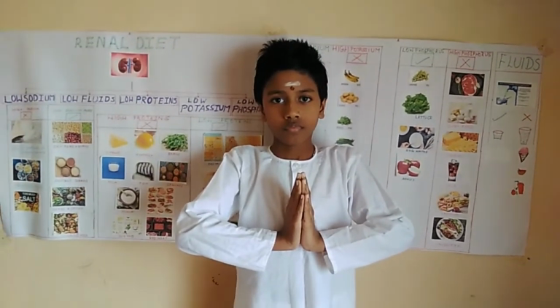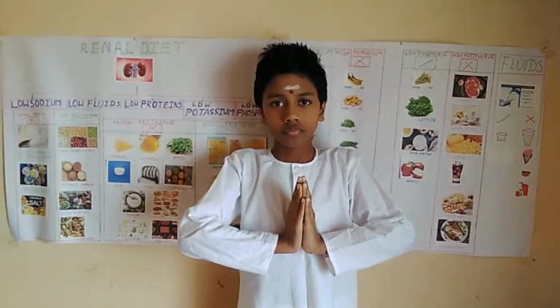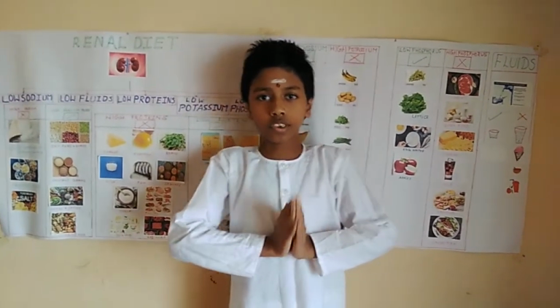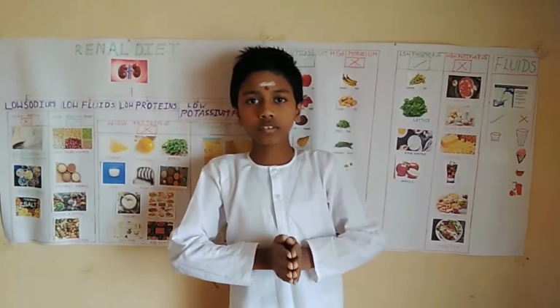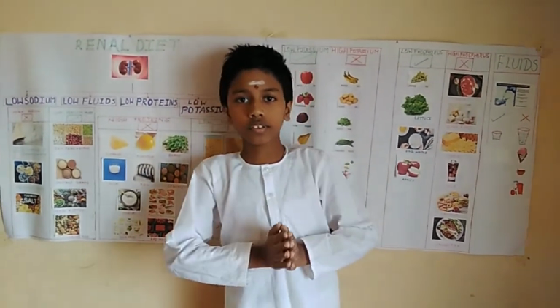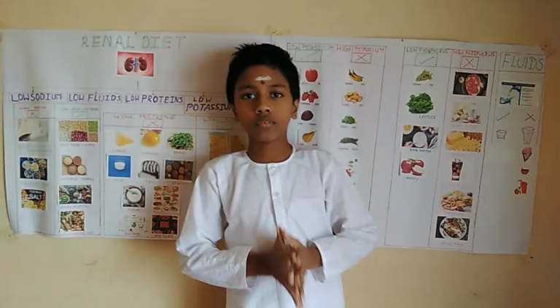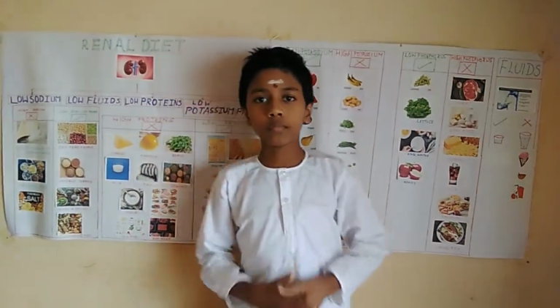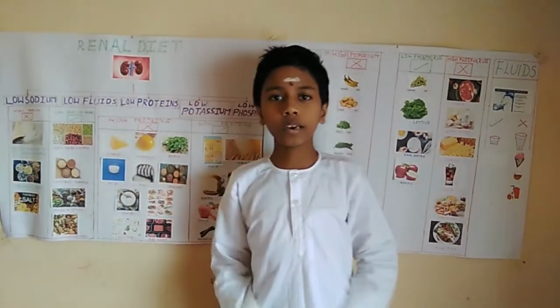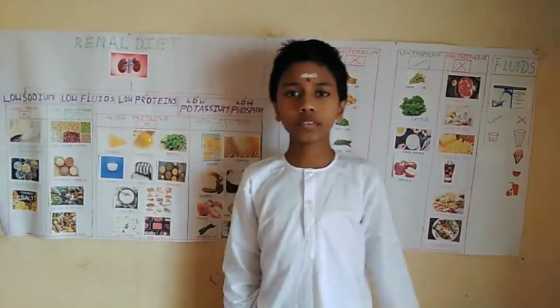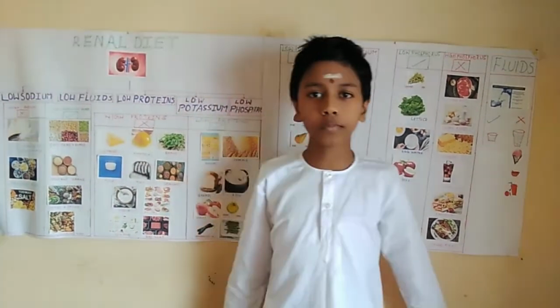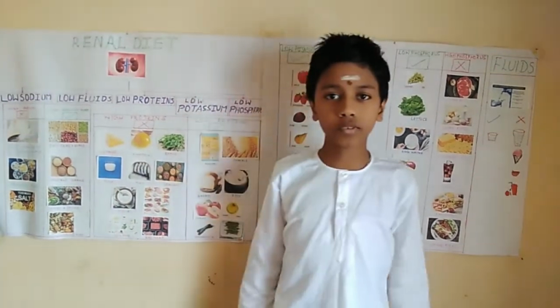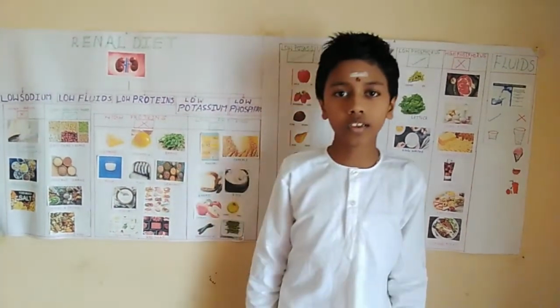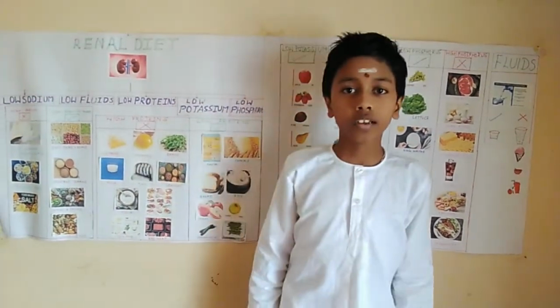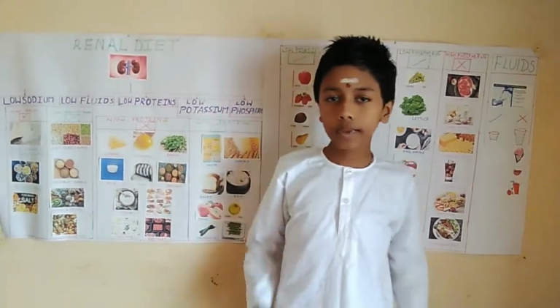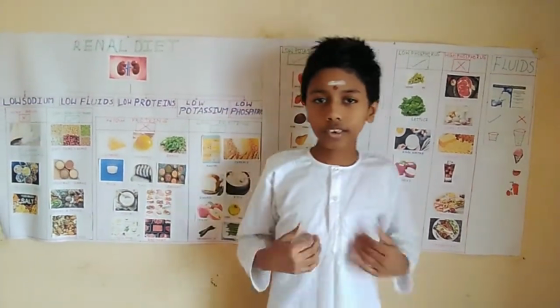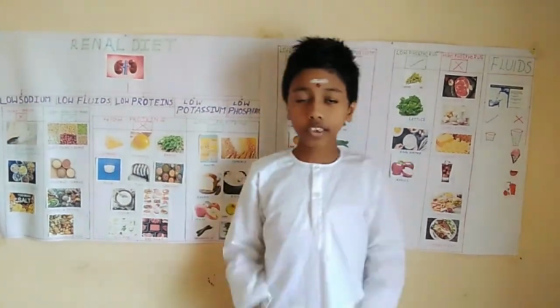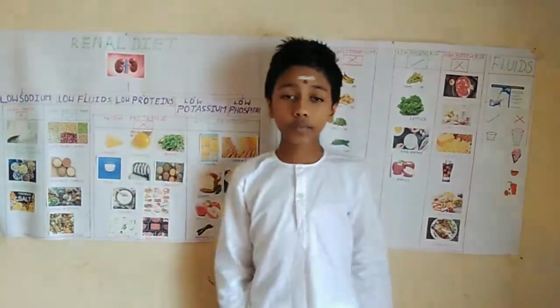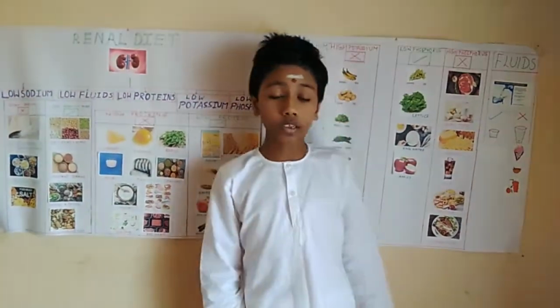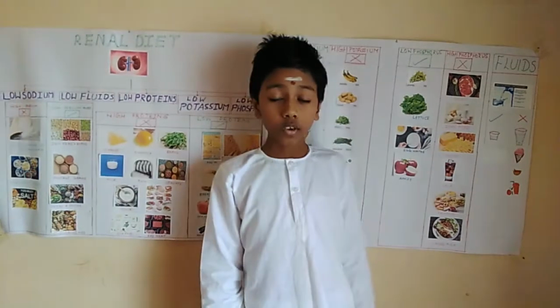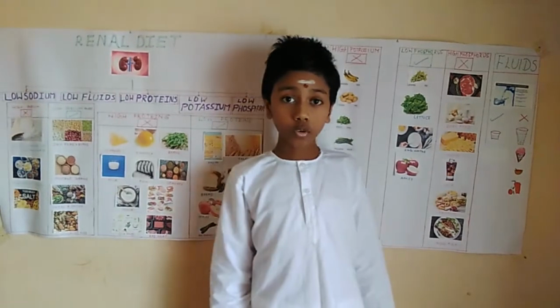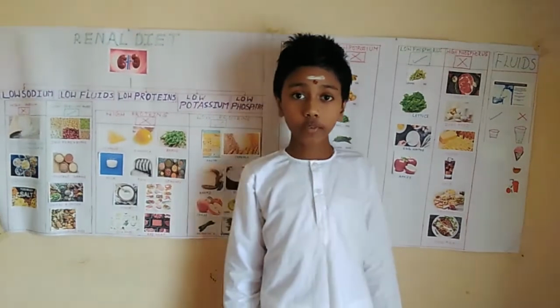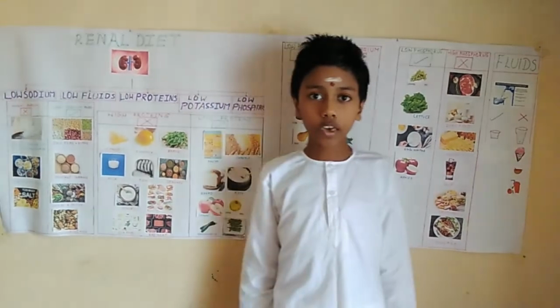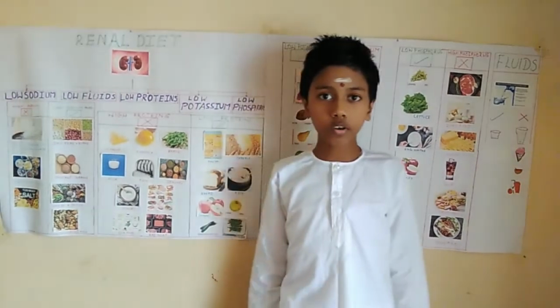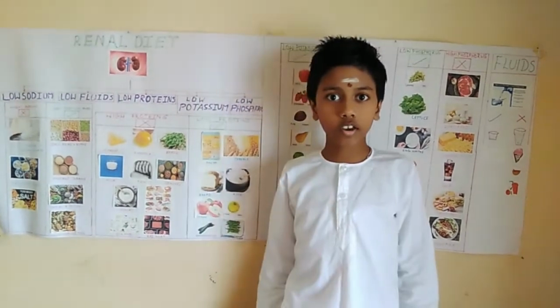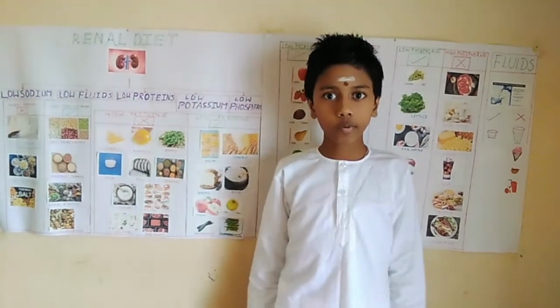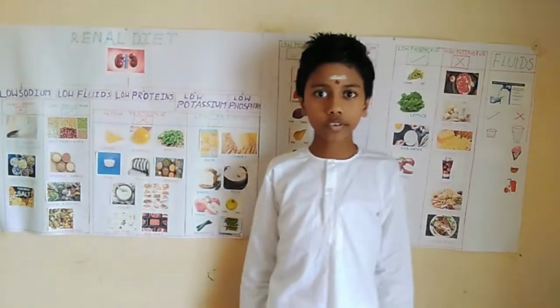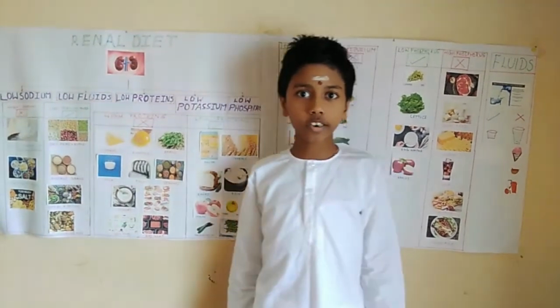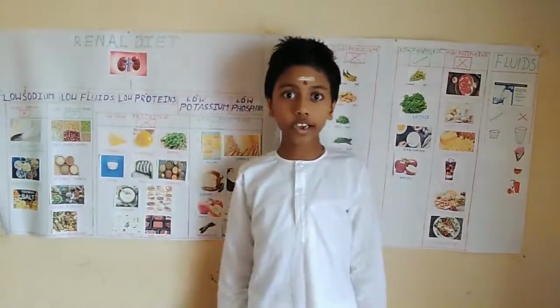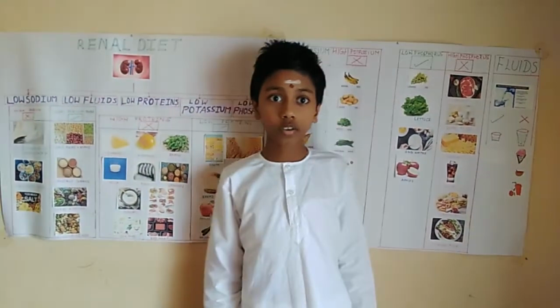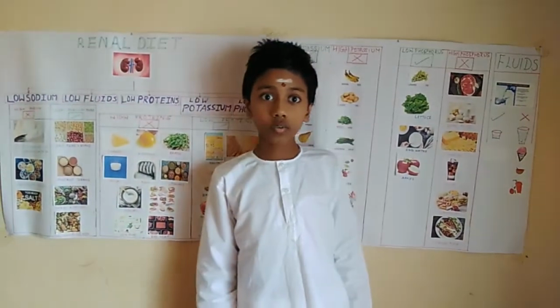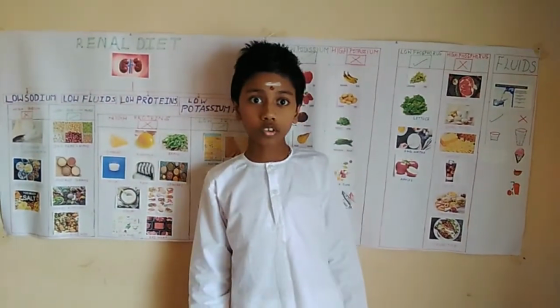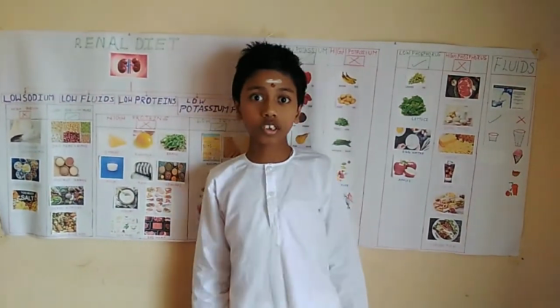Jai Guruthu. My name is Naam Muthi. I am studying great food. Today we are going to talk about renal diet. What is a kidney?